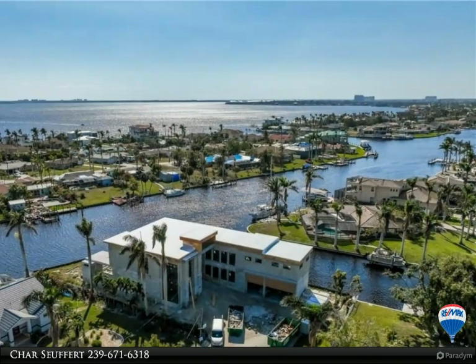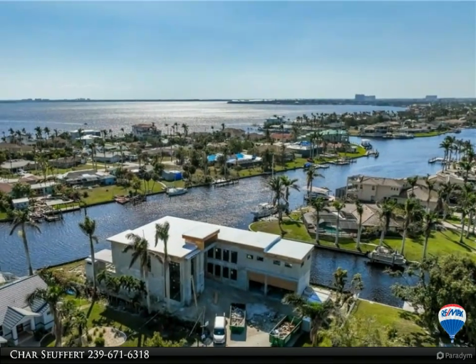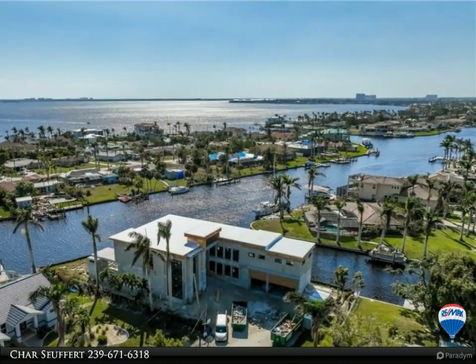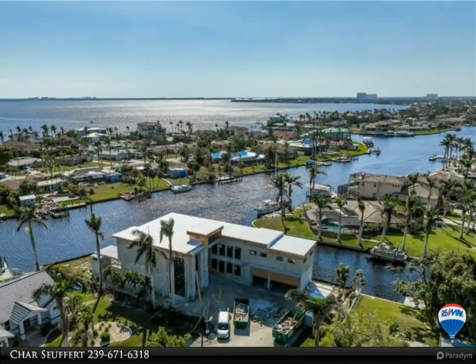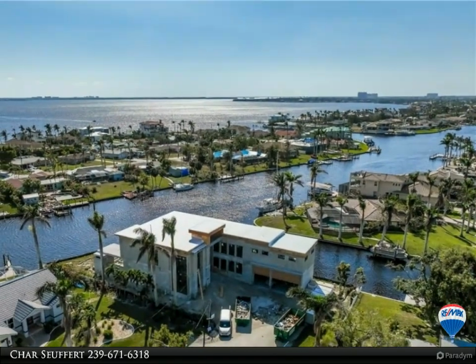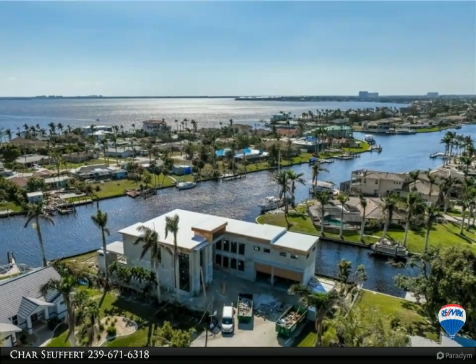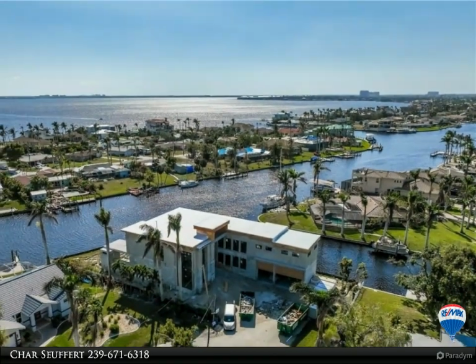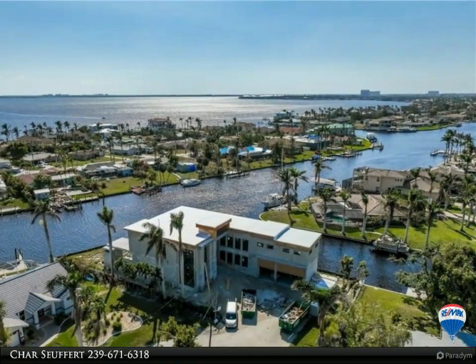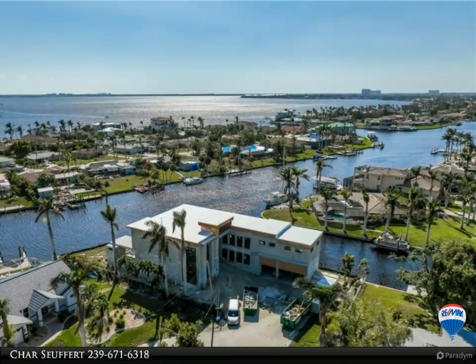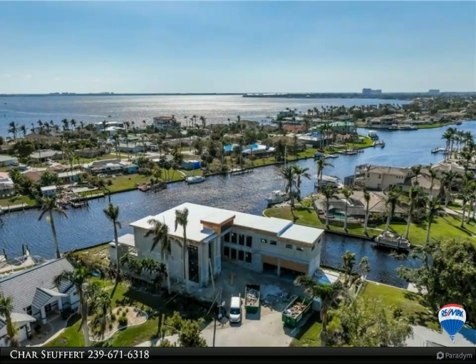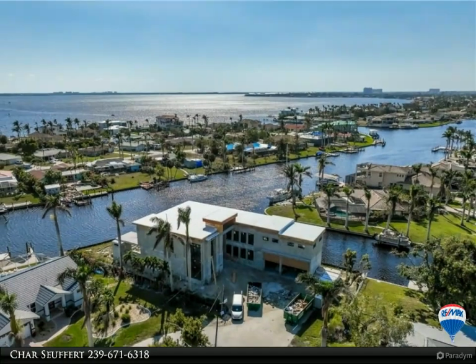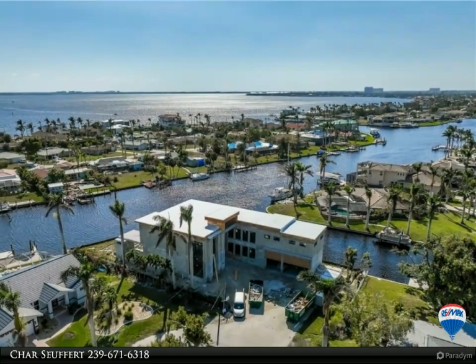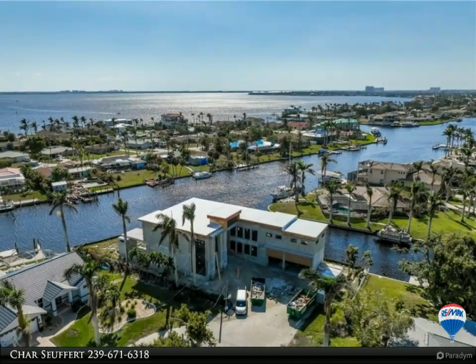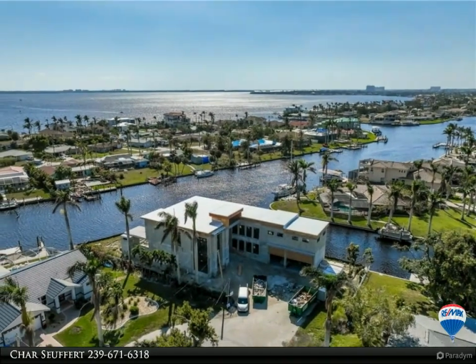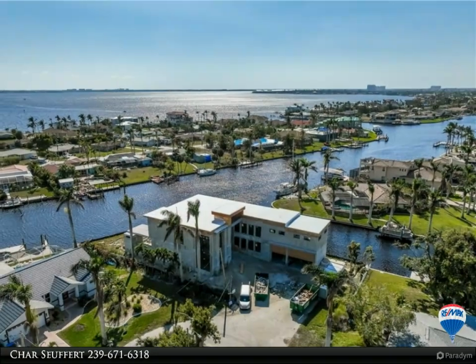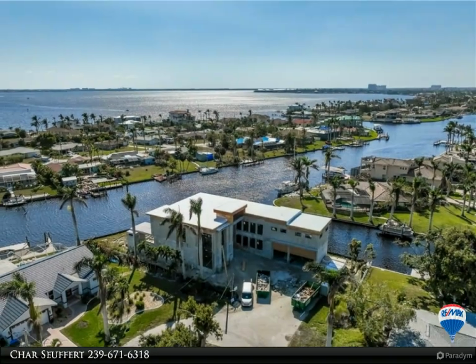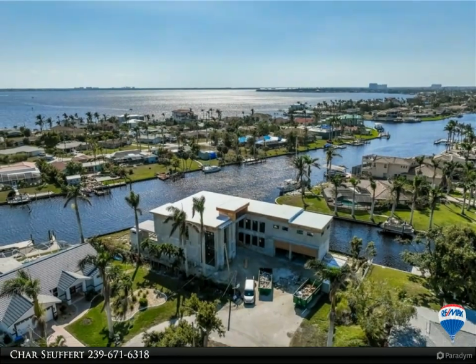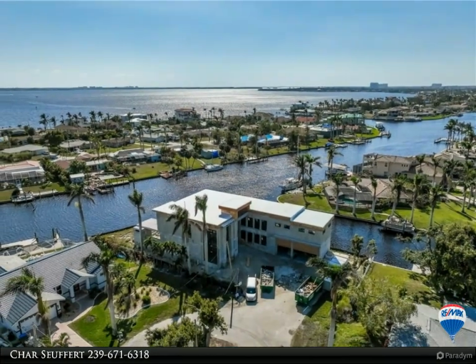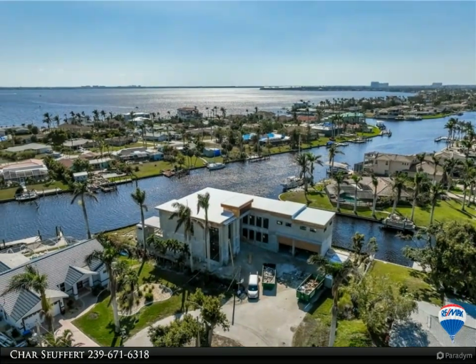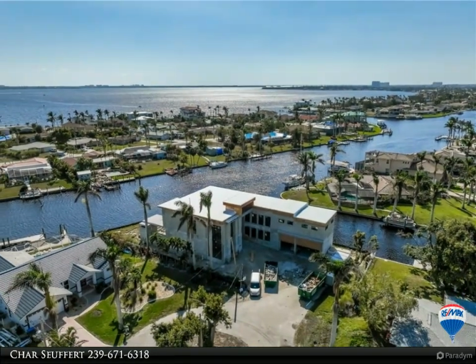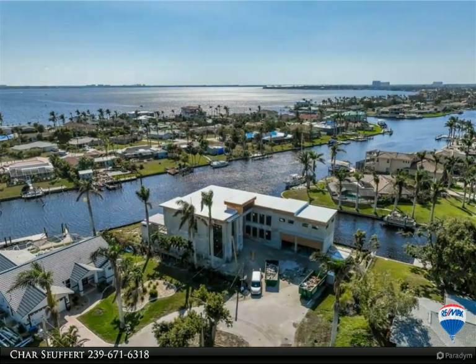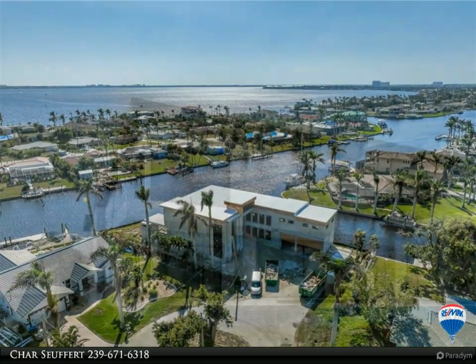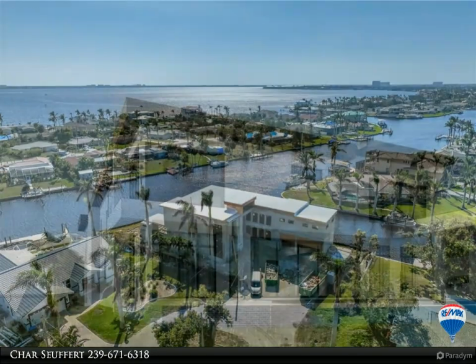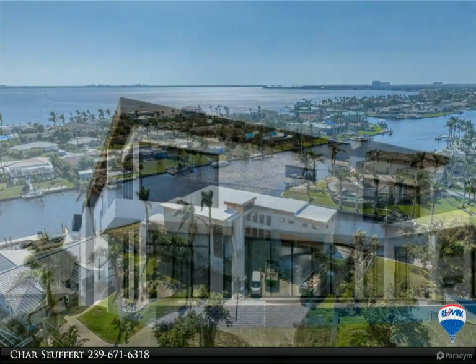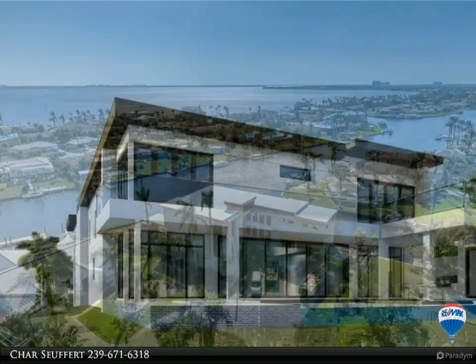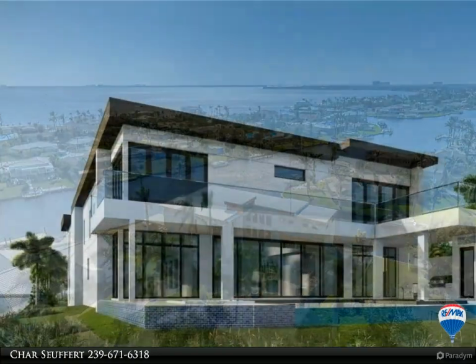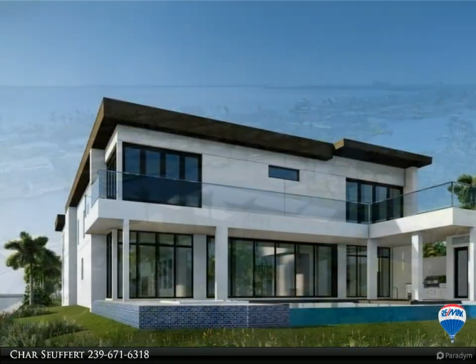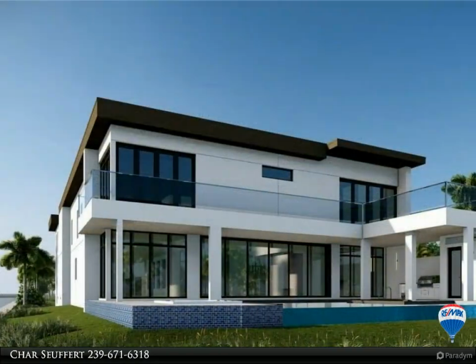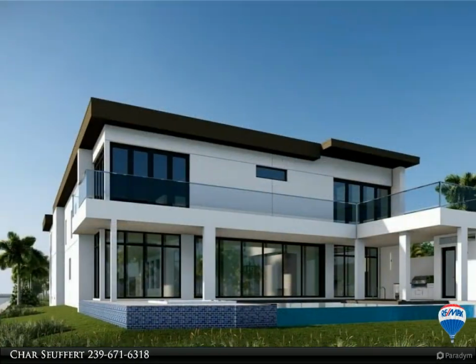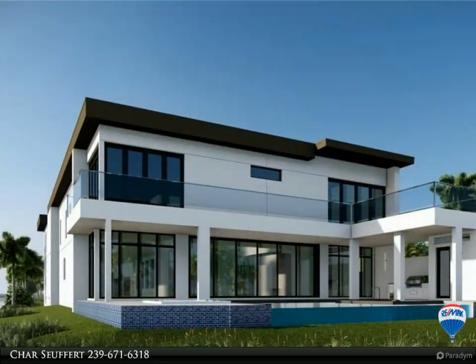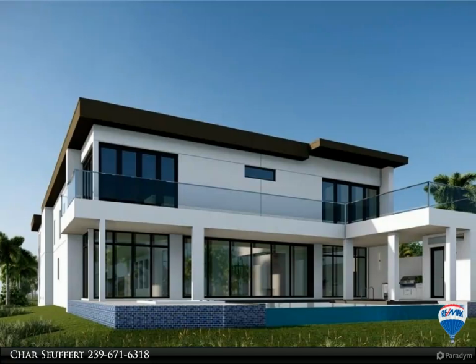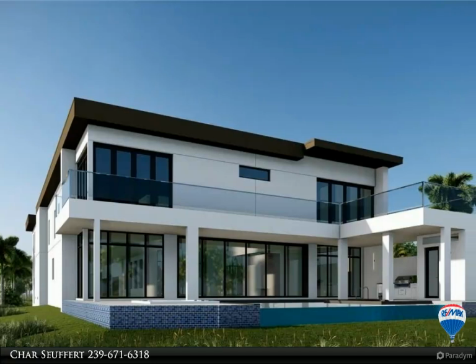Every inch of this home is a work of art — ceiling heights, textures, paint, lighting and design package: flawless.